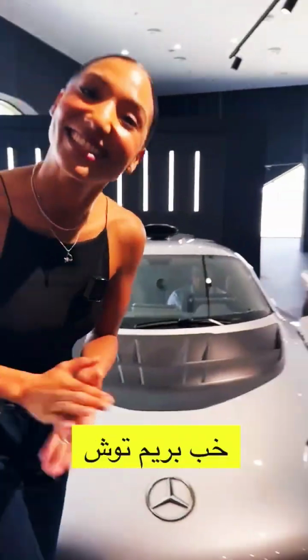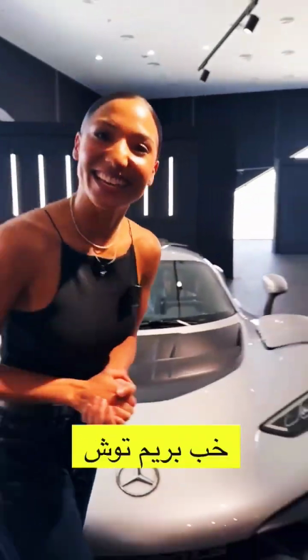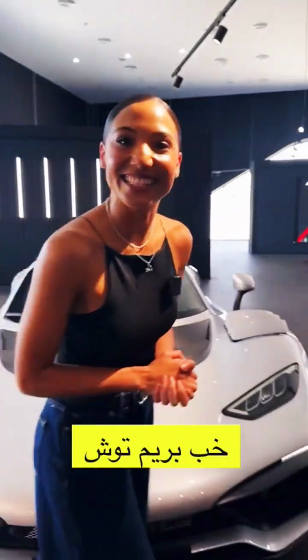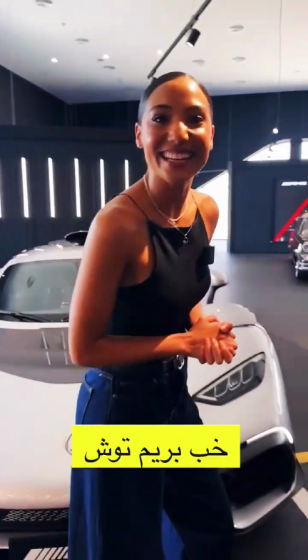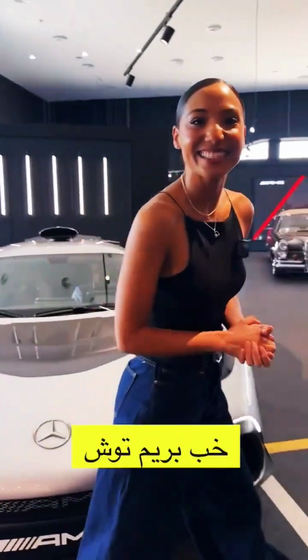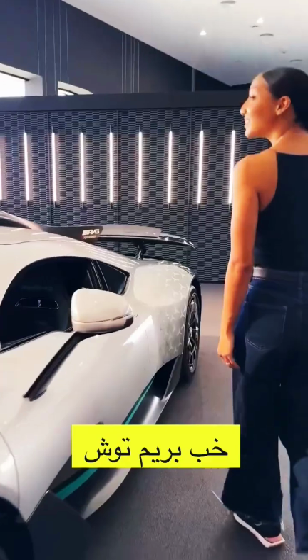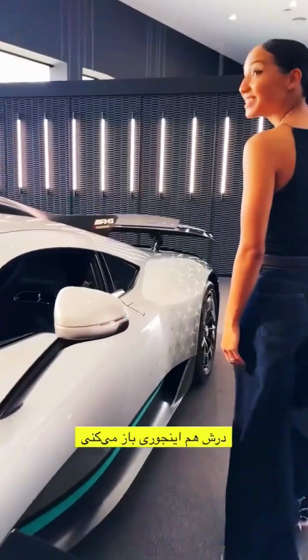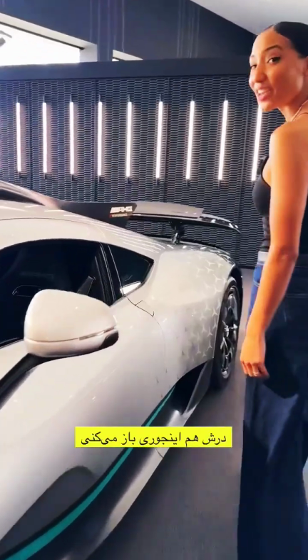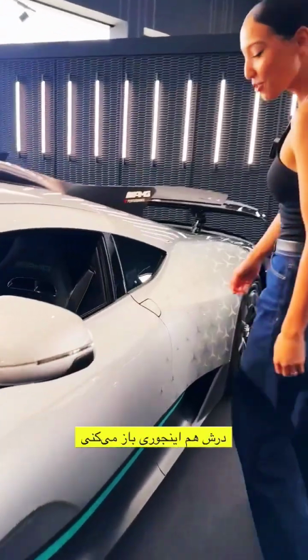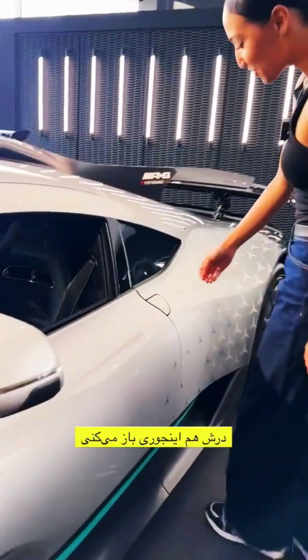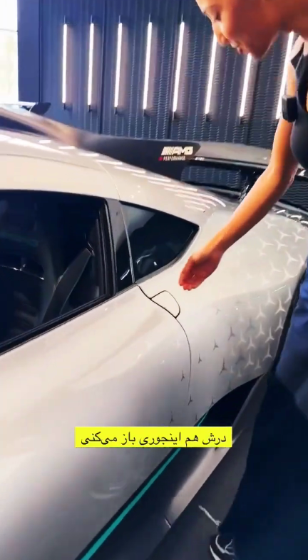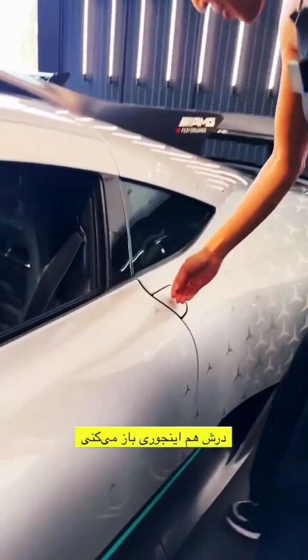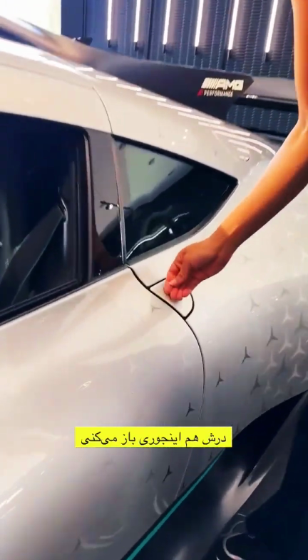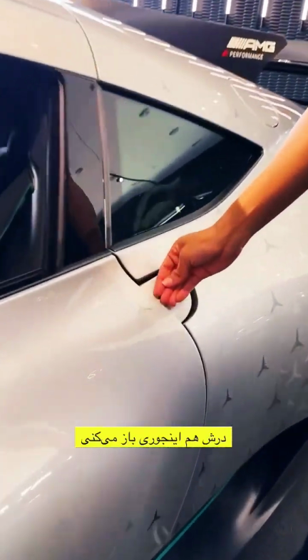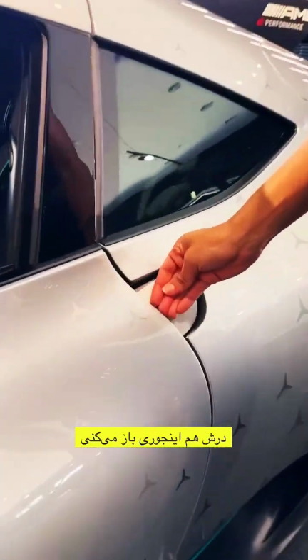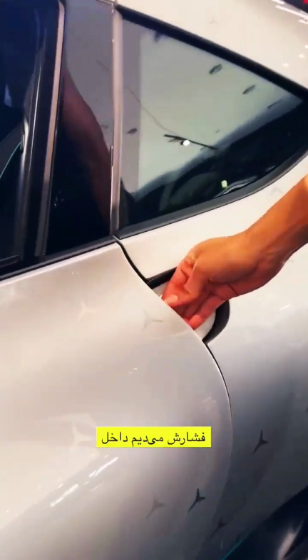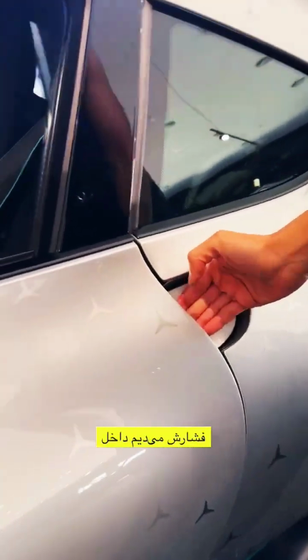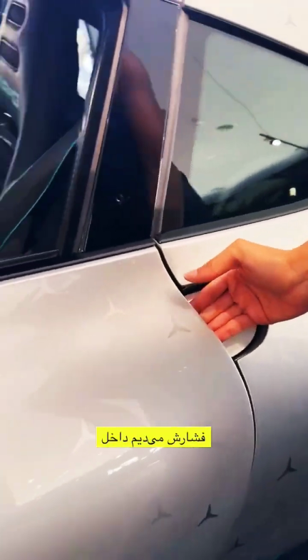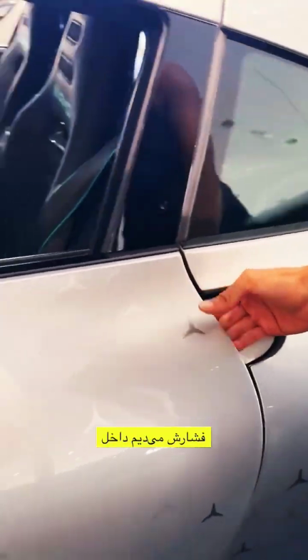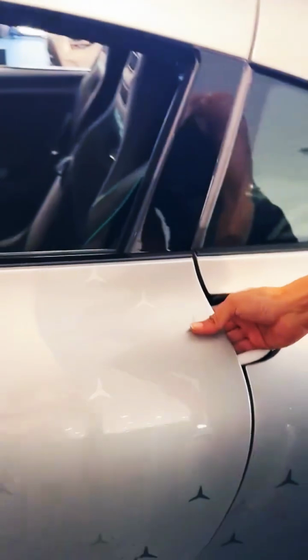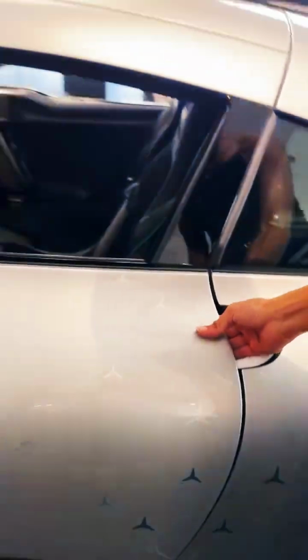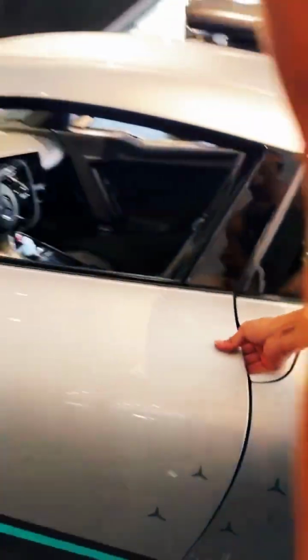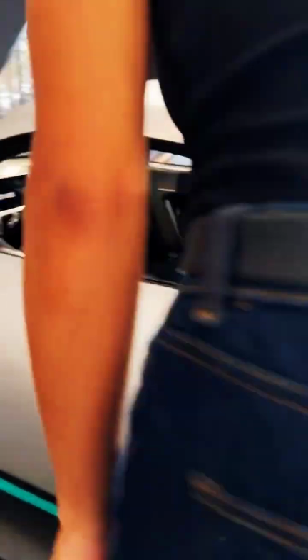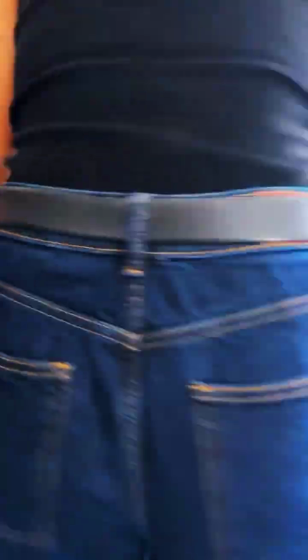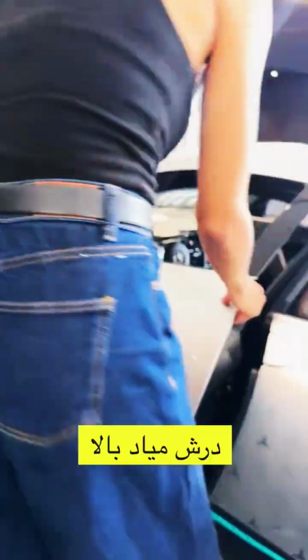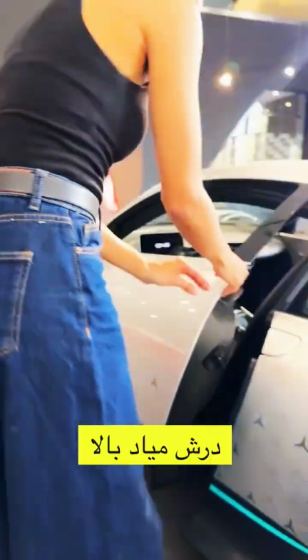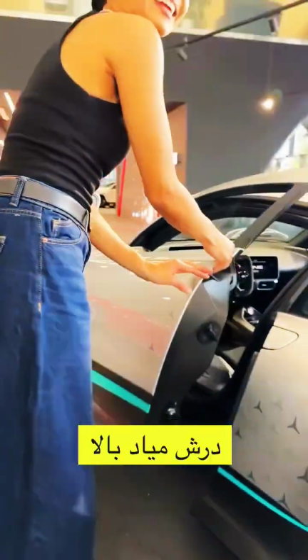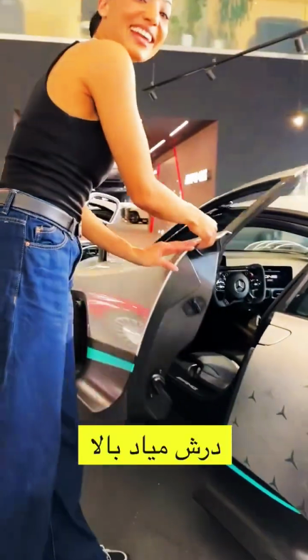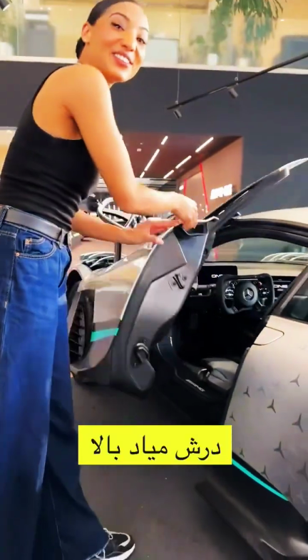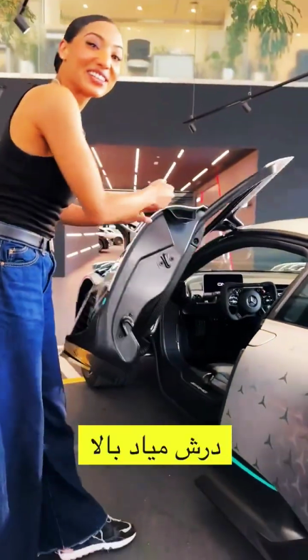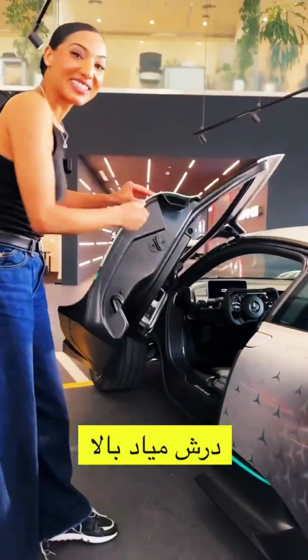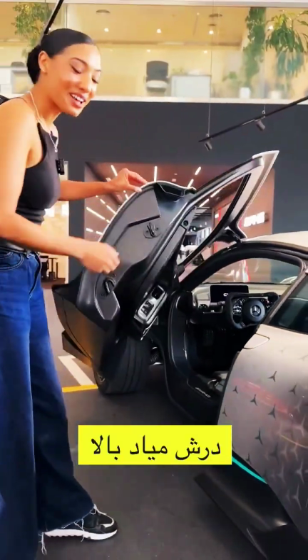Let's get inside. This is how you open the door — push in, and the door comes up.